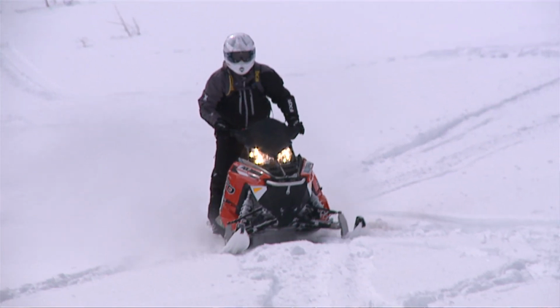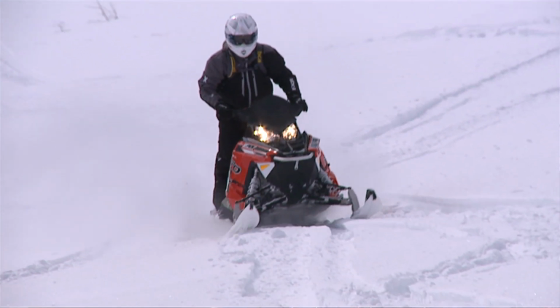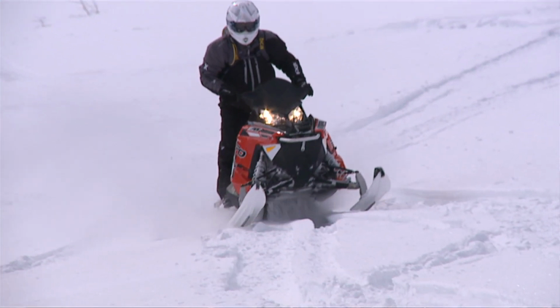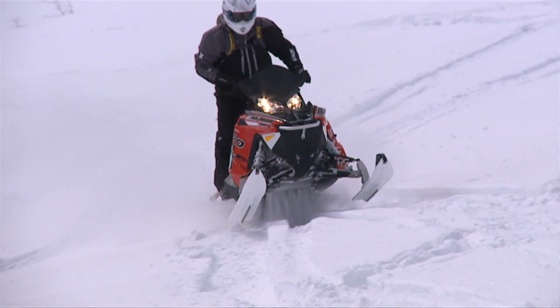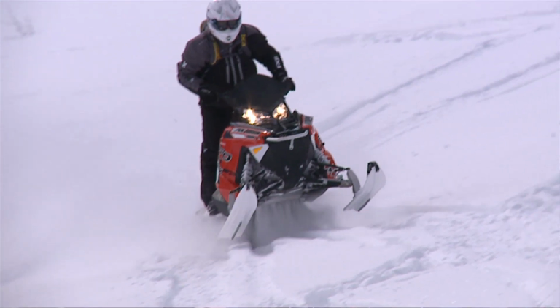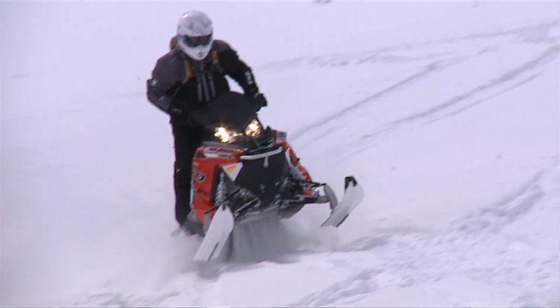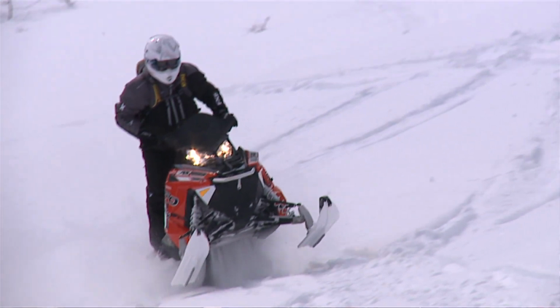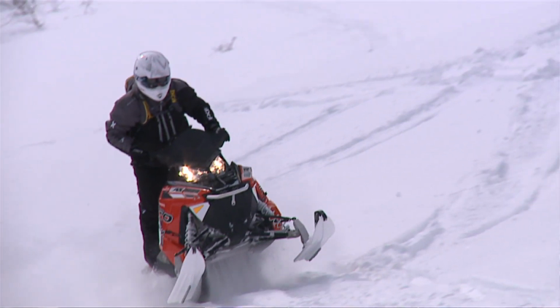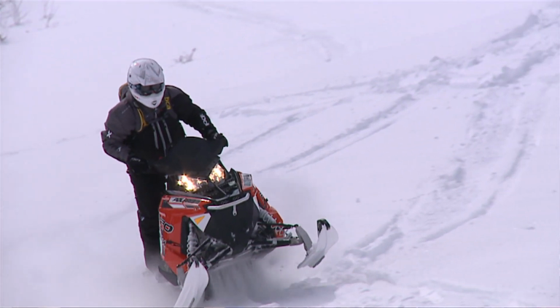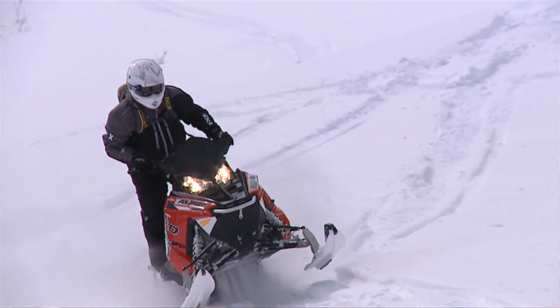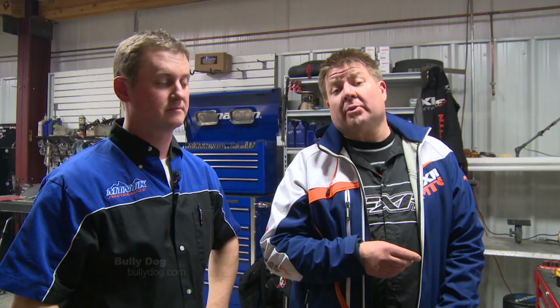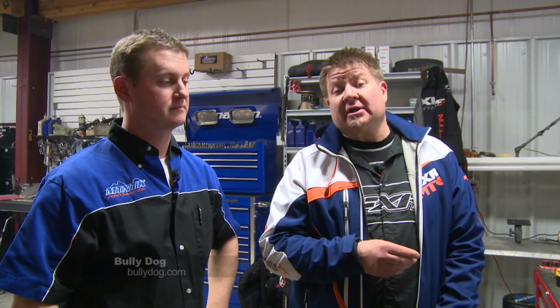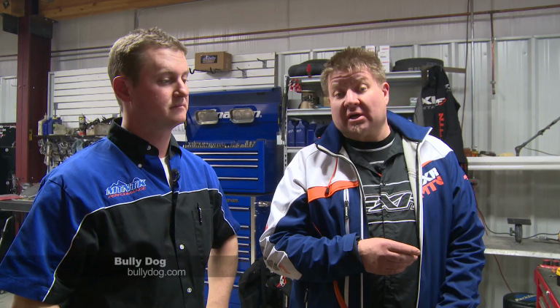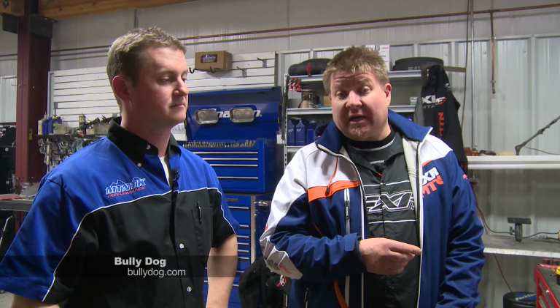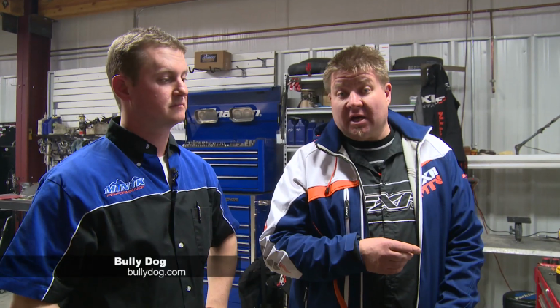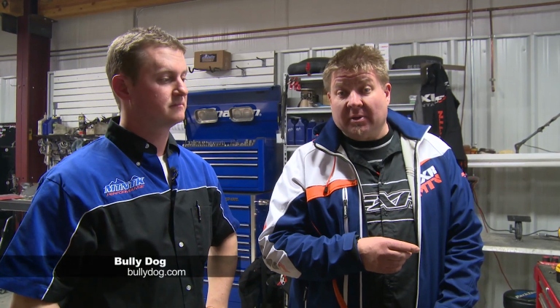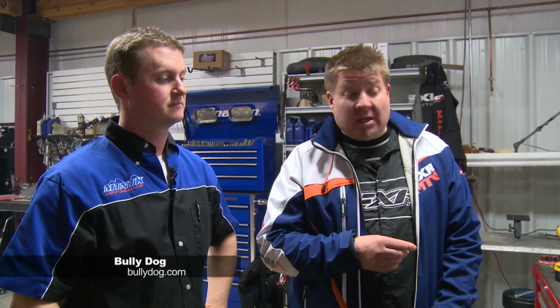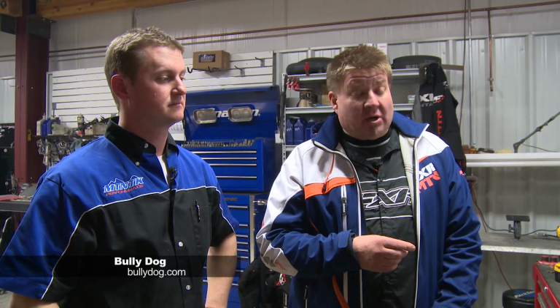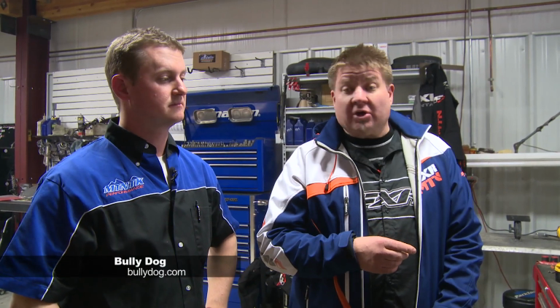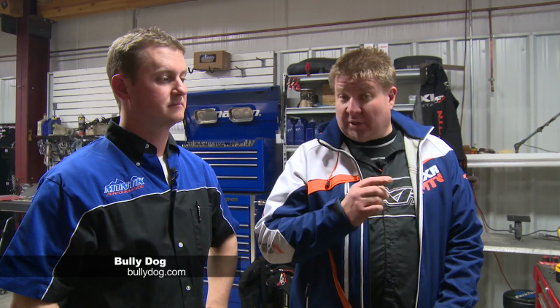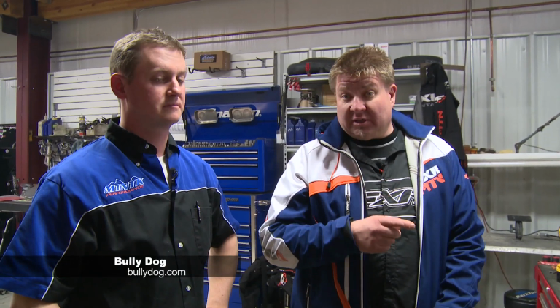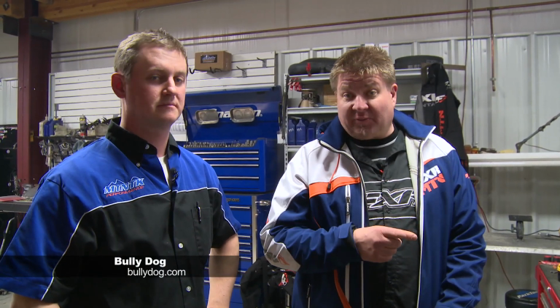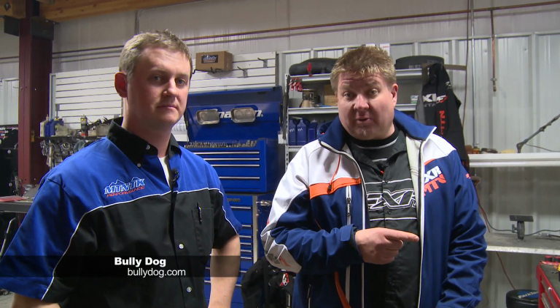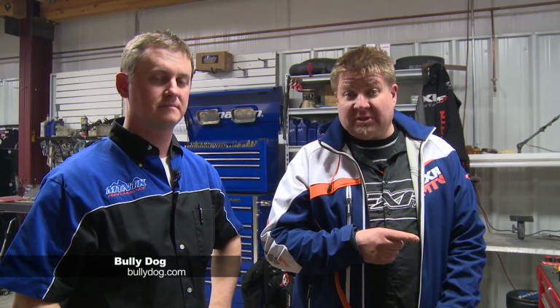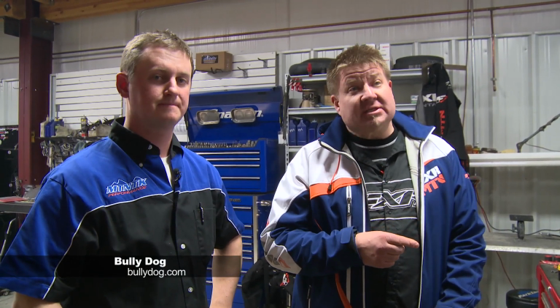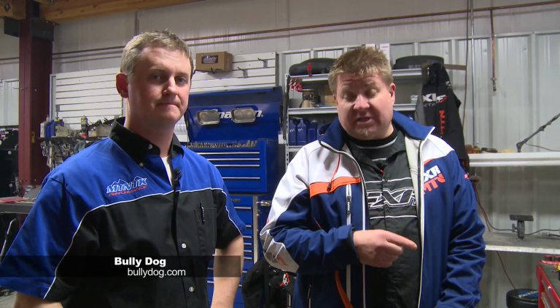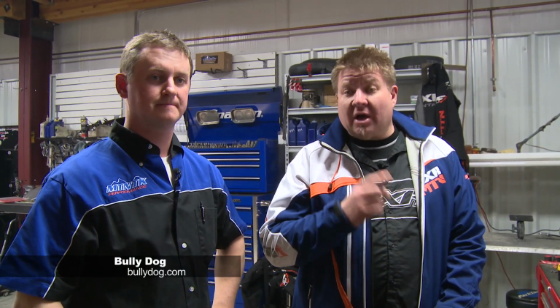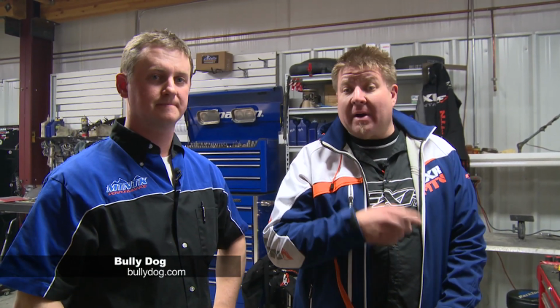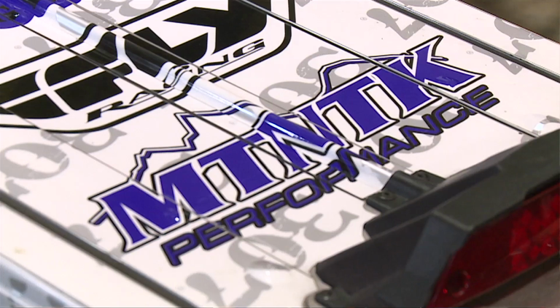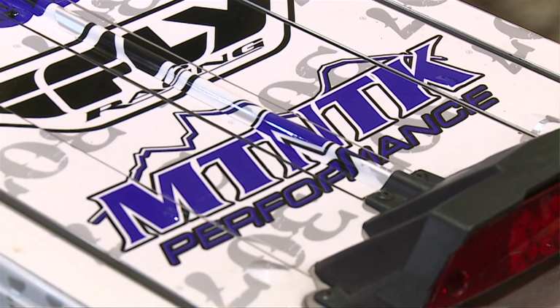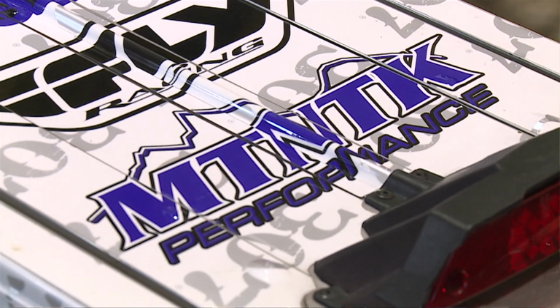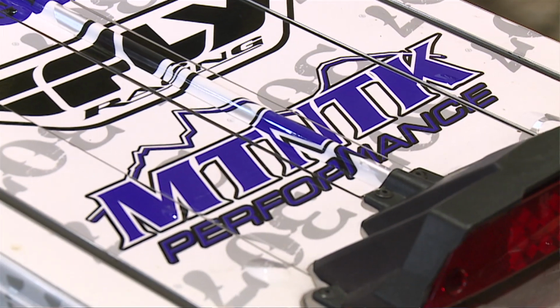To see any more of the Bully Dog product, check out BullyDog.com. And for all your Polaris performance needs, check out Mountain Tech Performance.